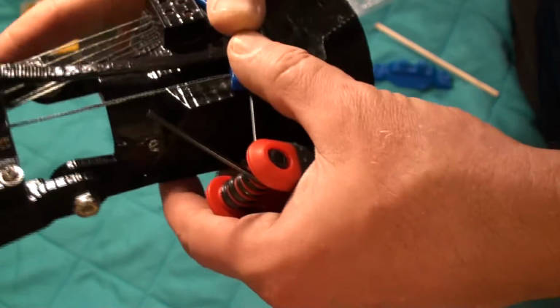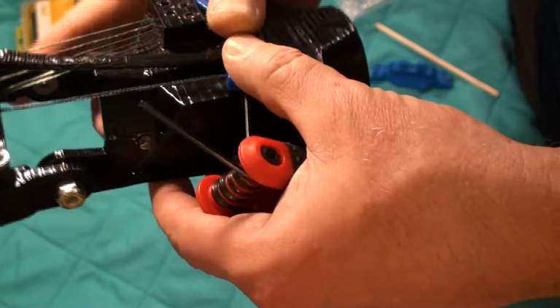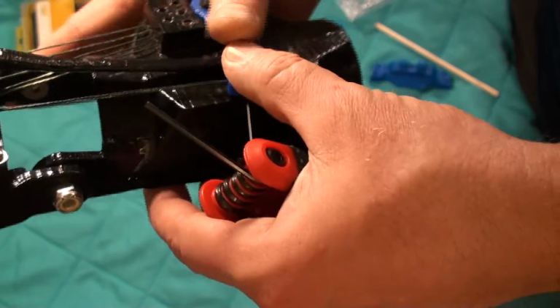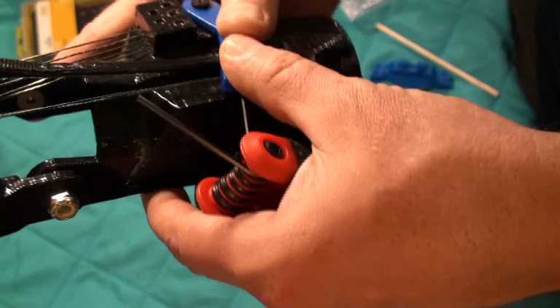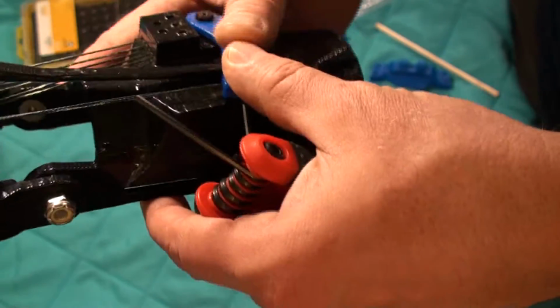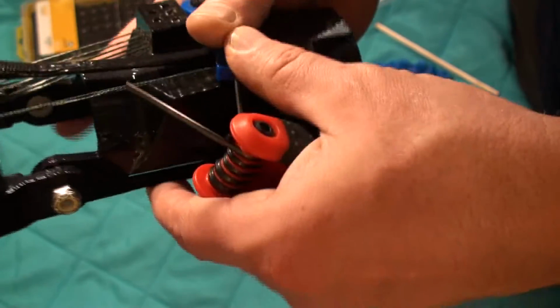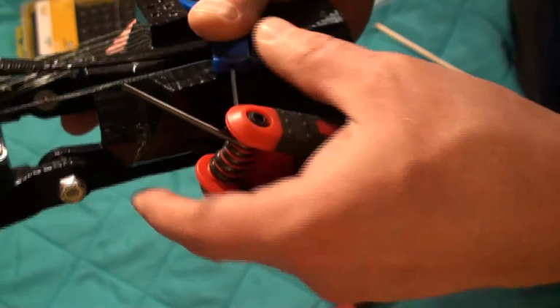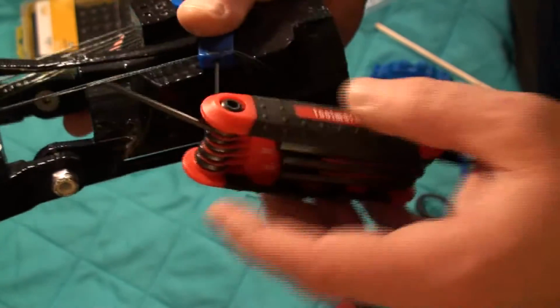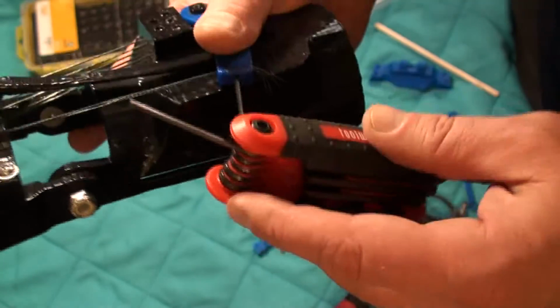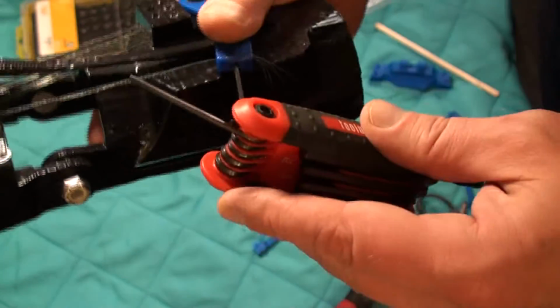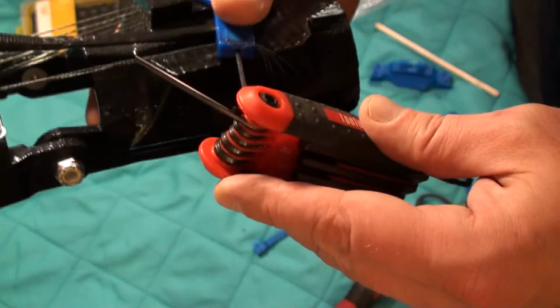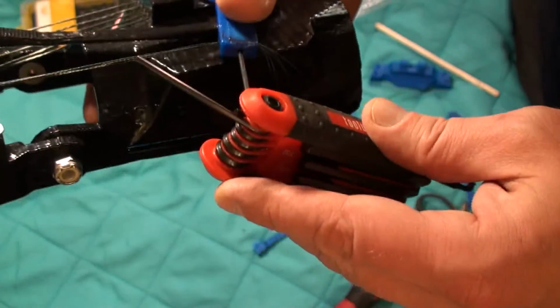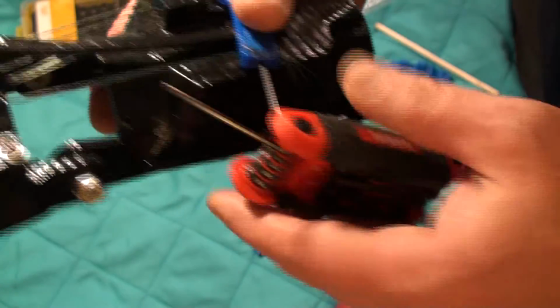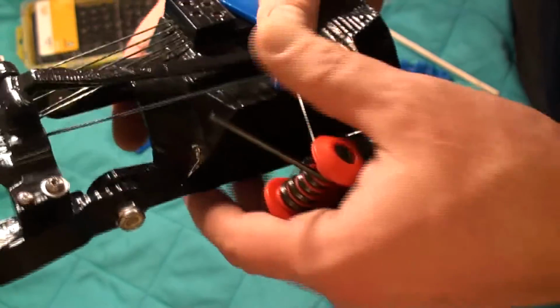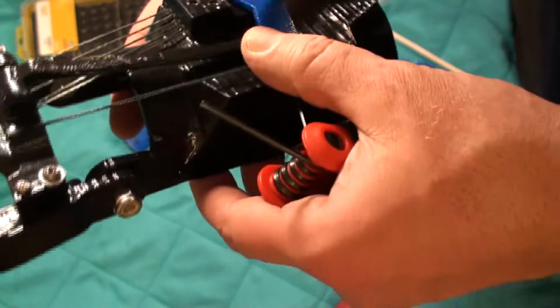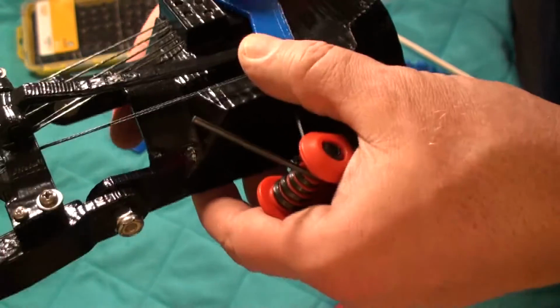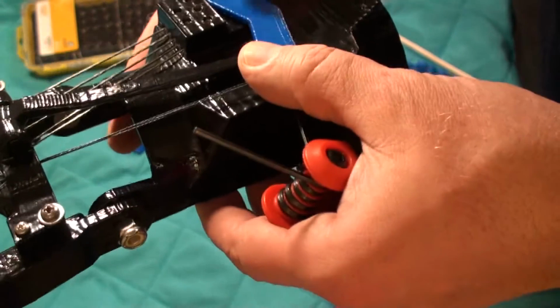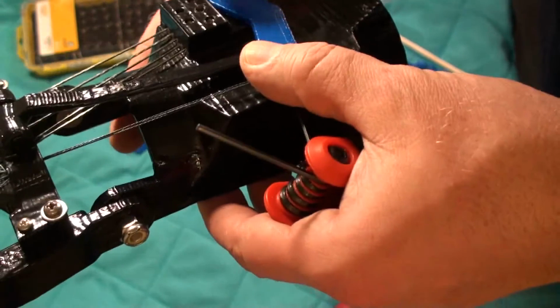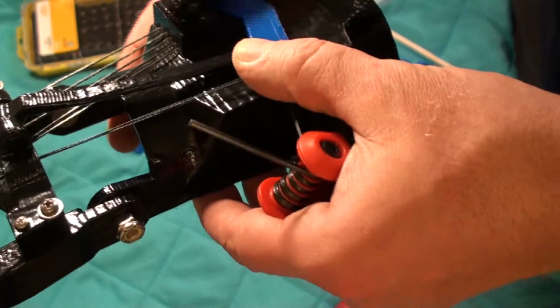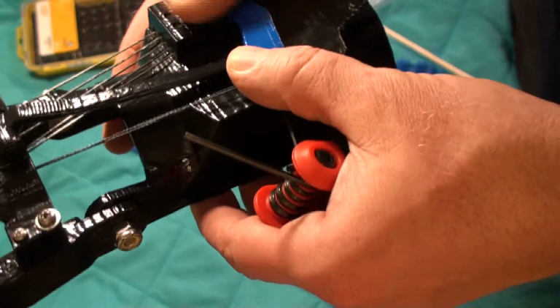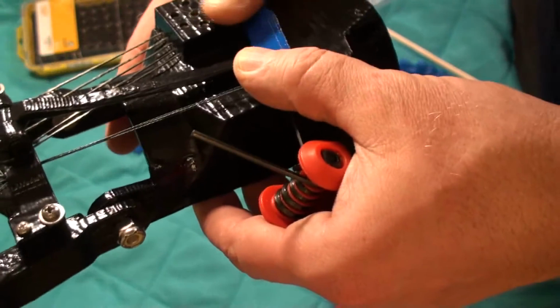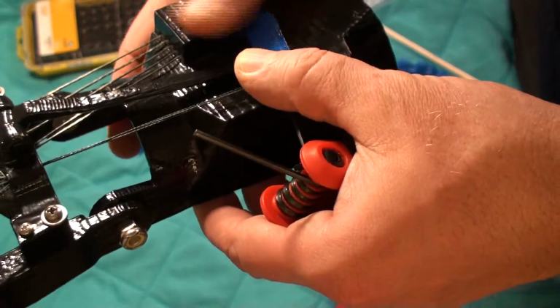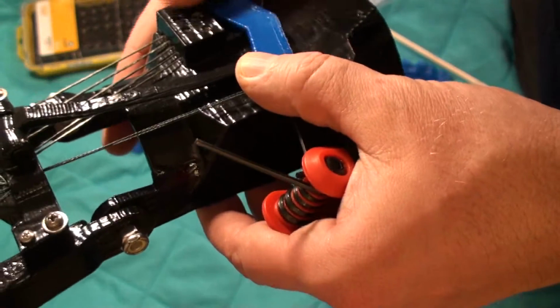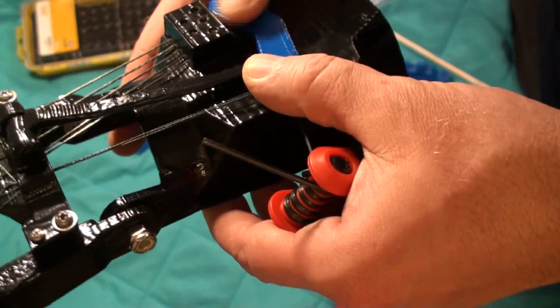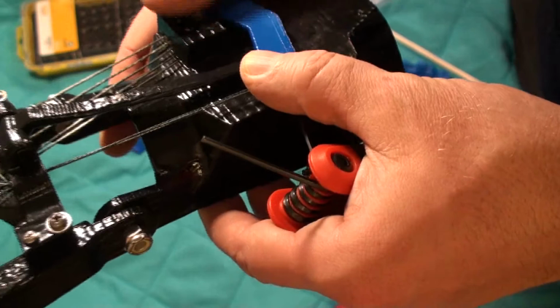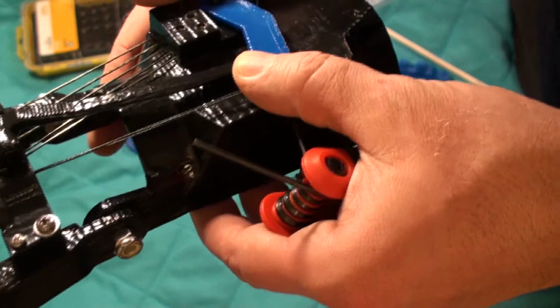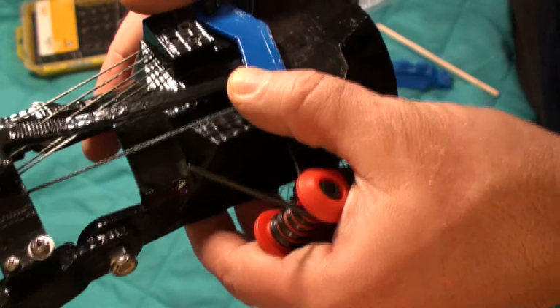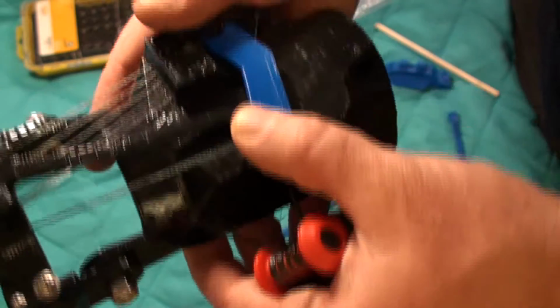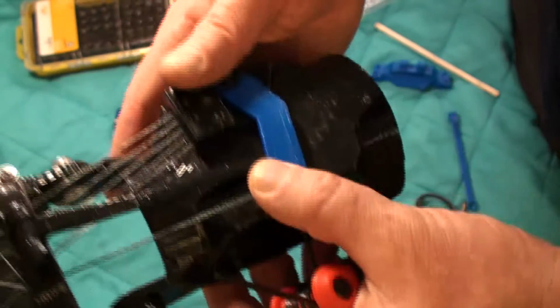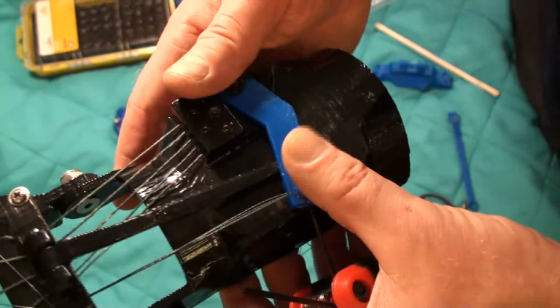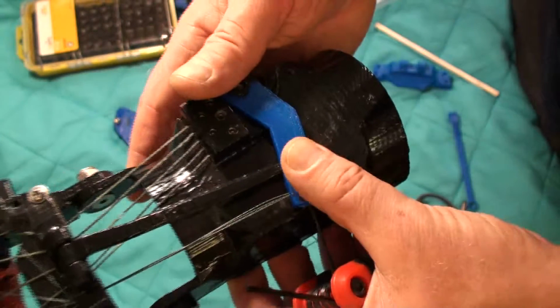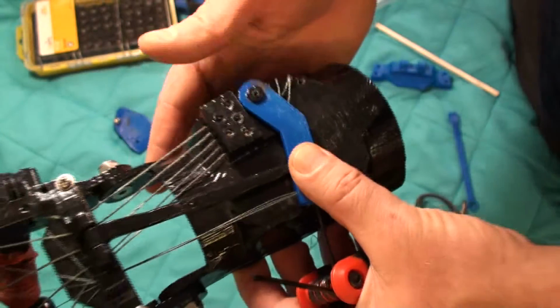I should put the pivot cover on before I unscrew this, because it does a lot to keep this thing stable.